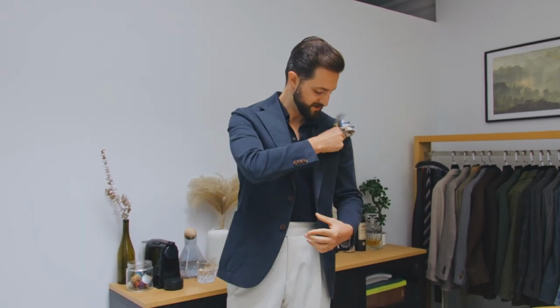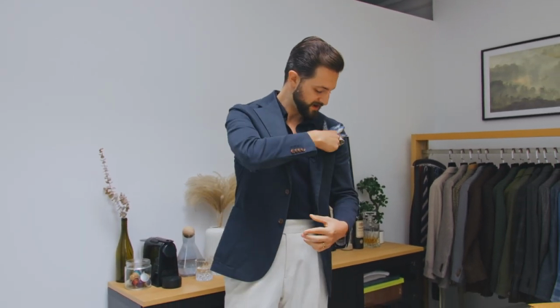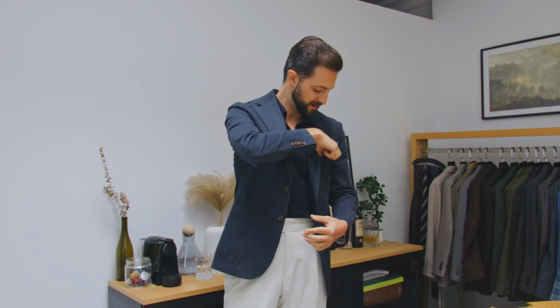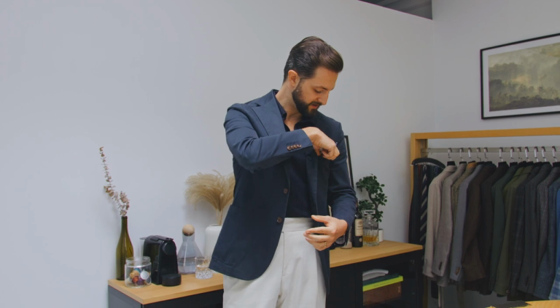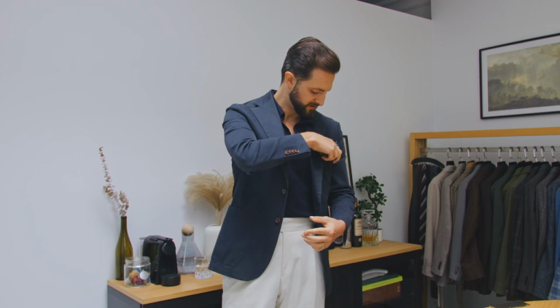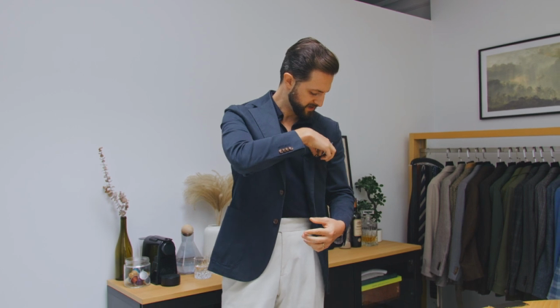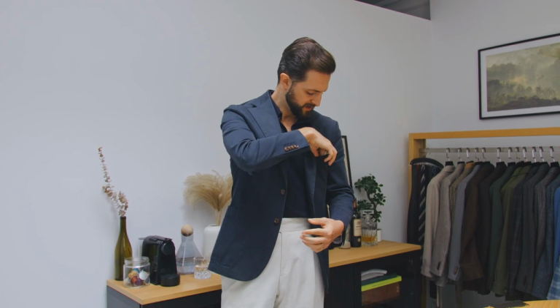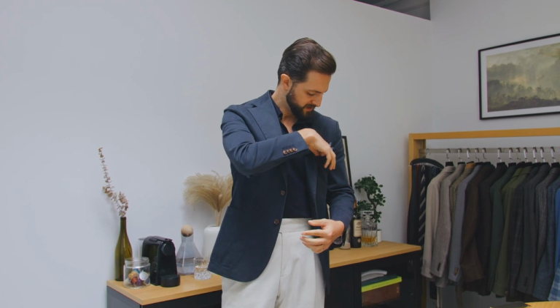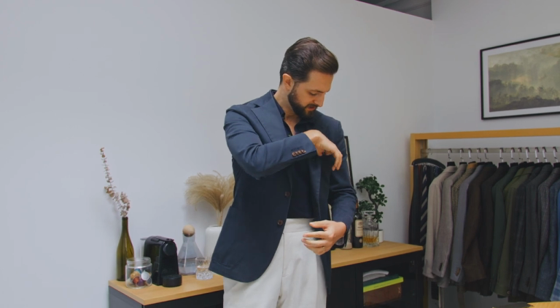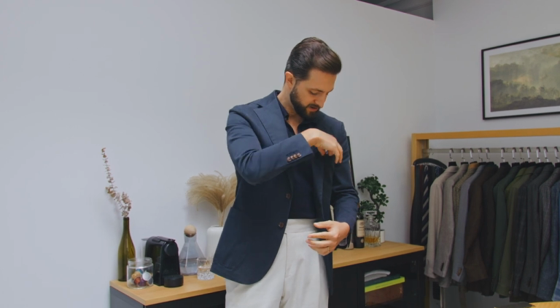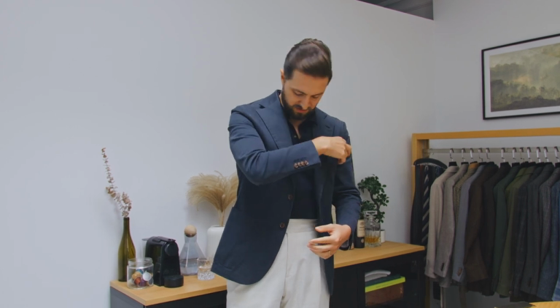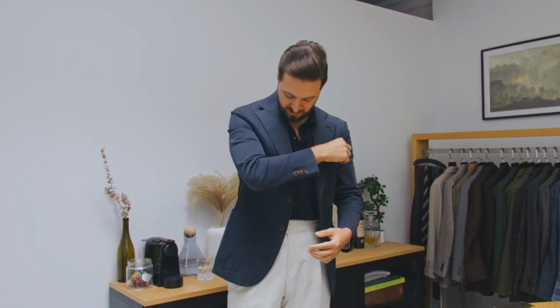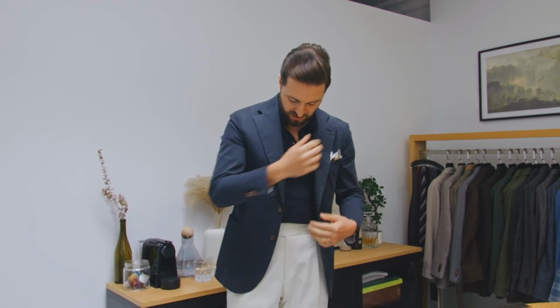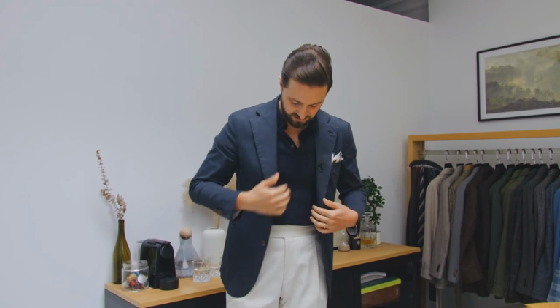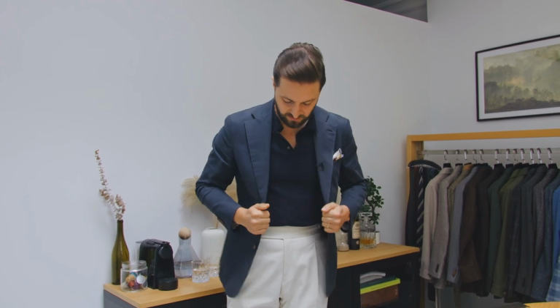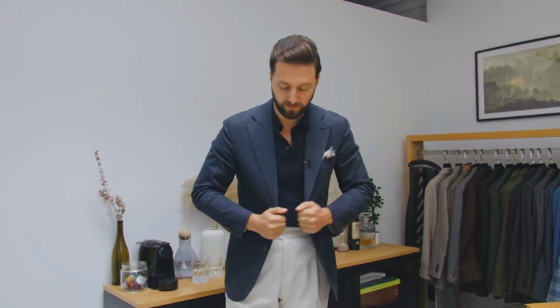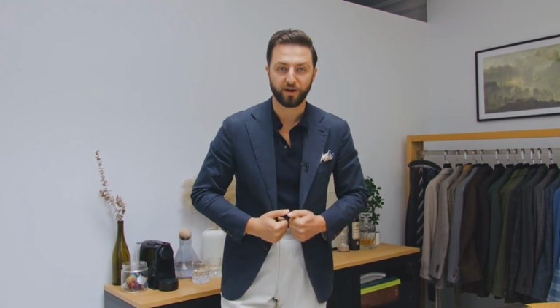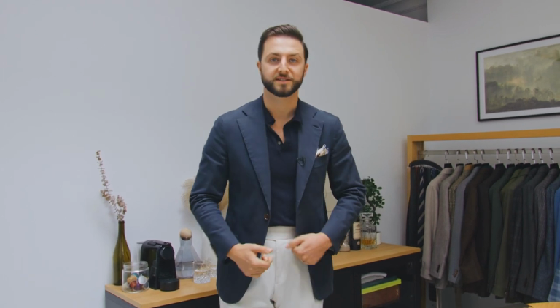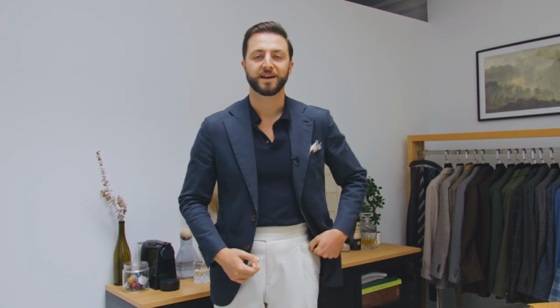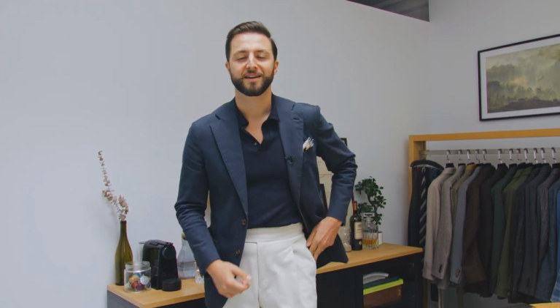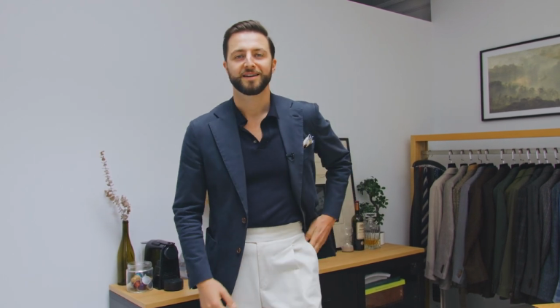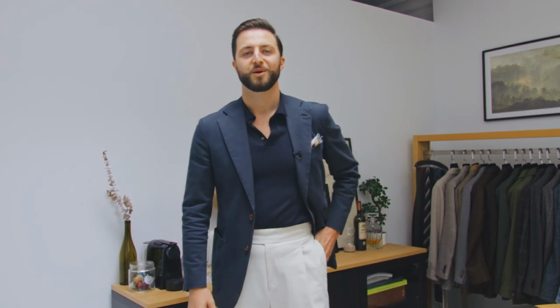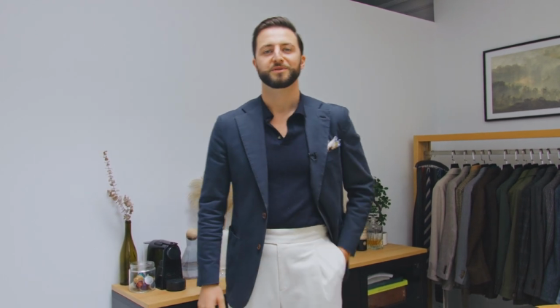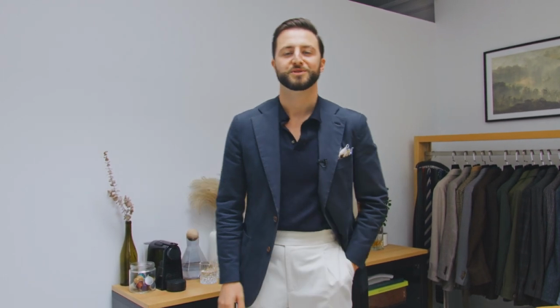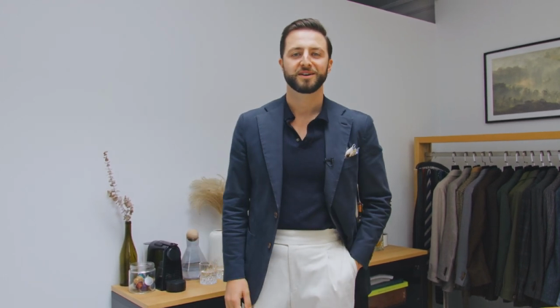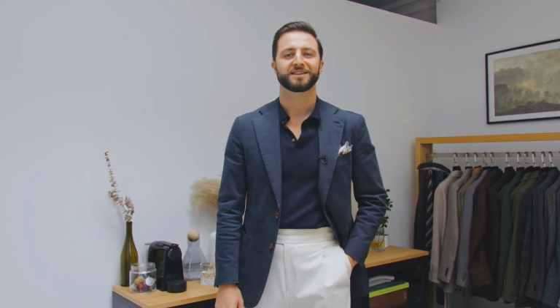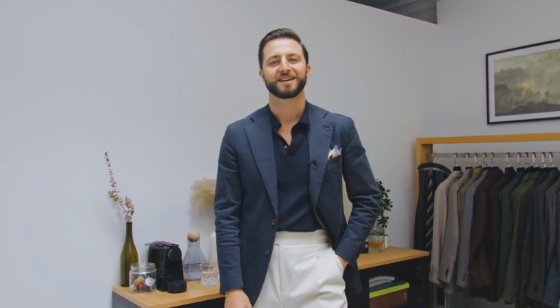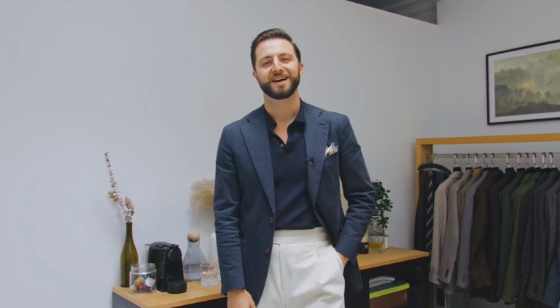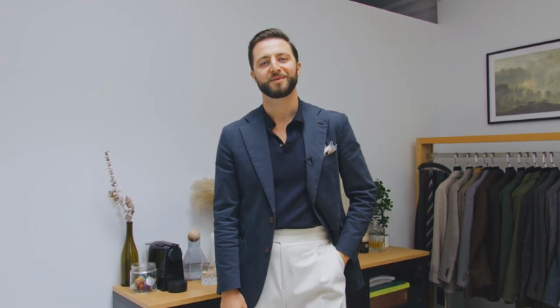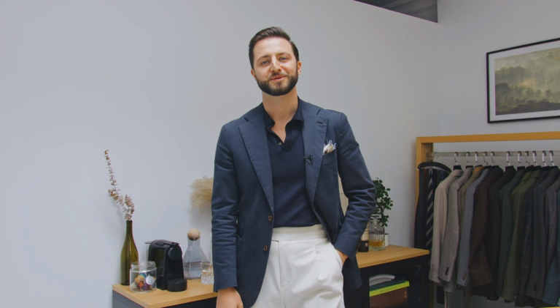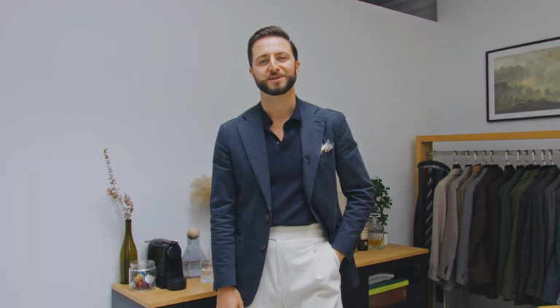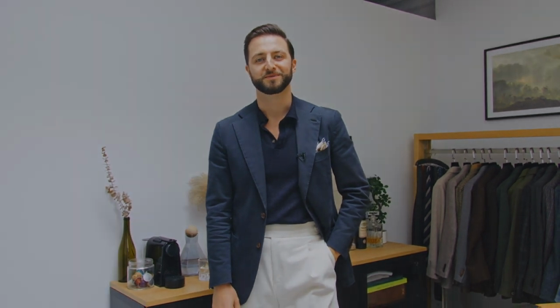All right guys, so that is what I'm wearing today. Hope you enjoyed, and we will talk soon.